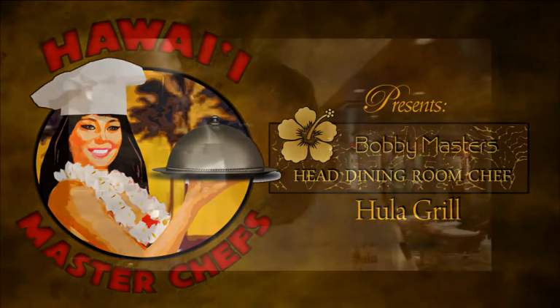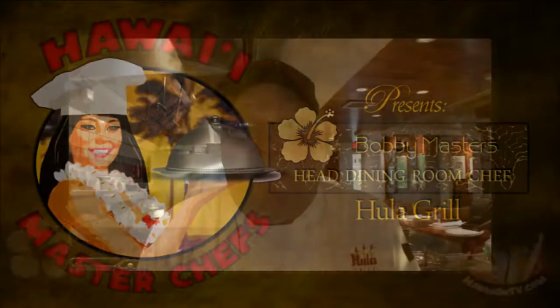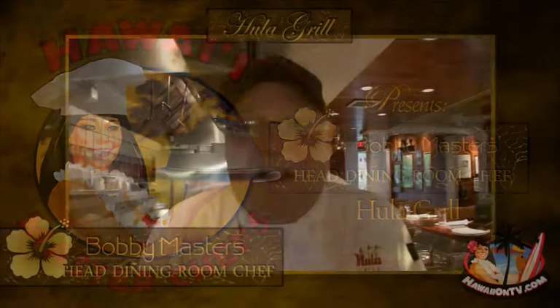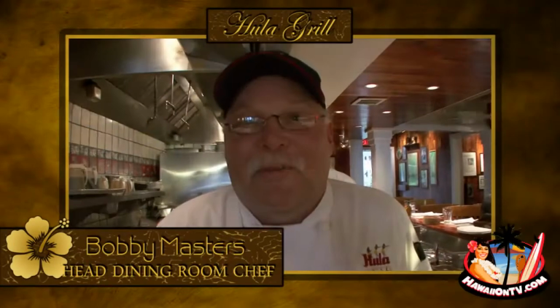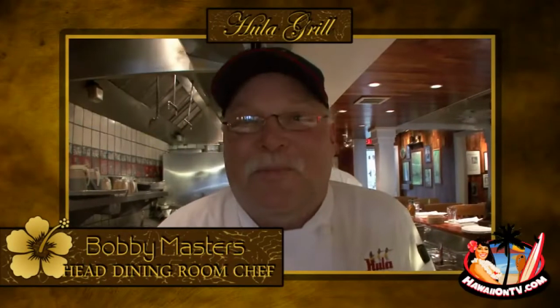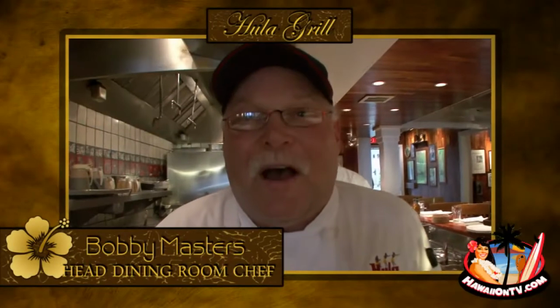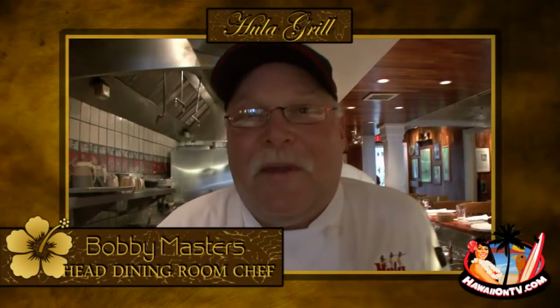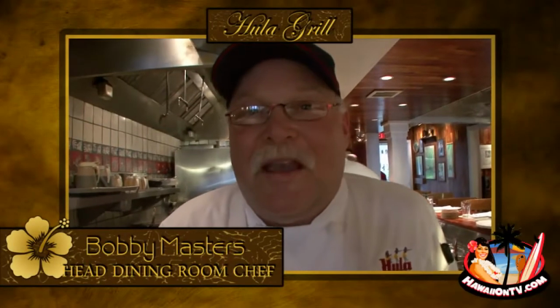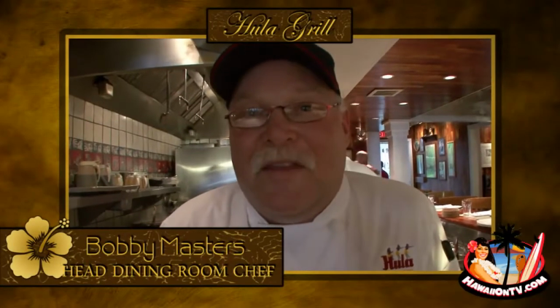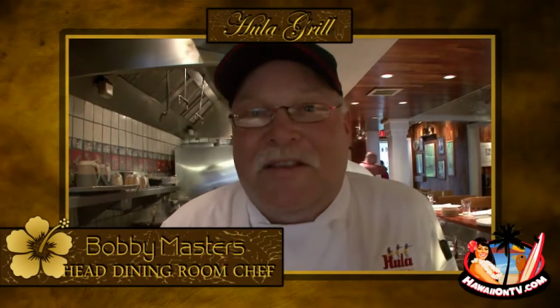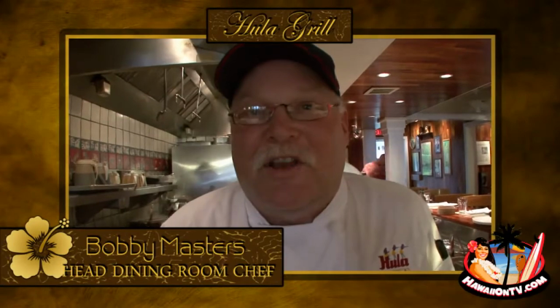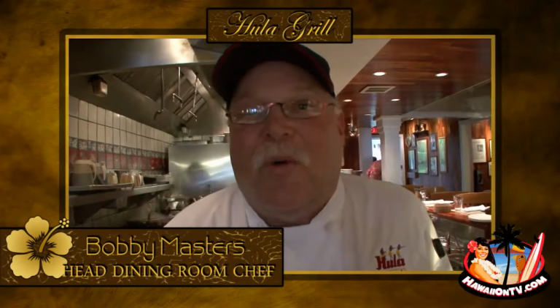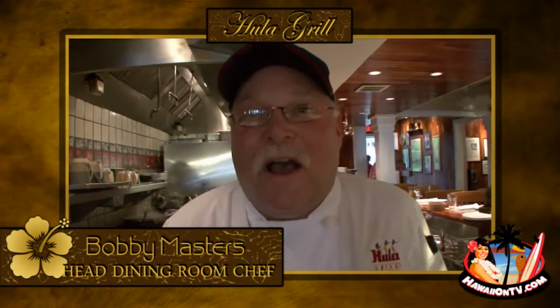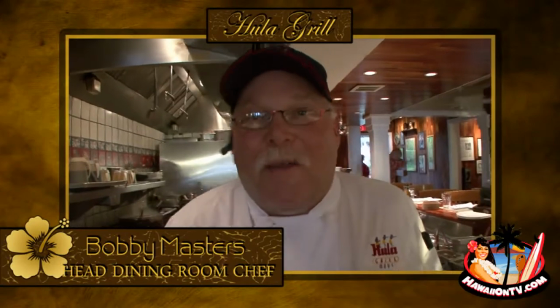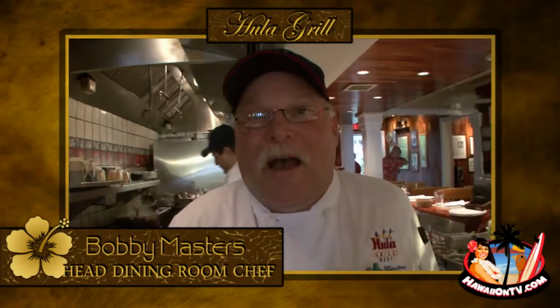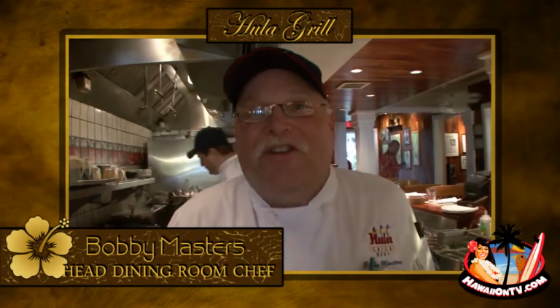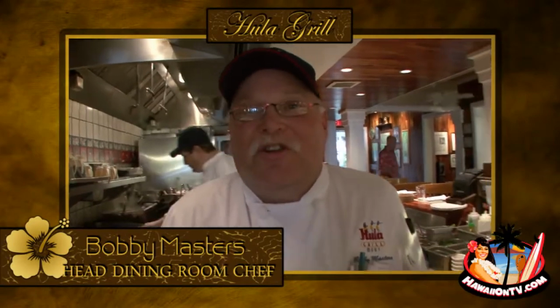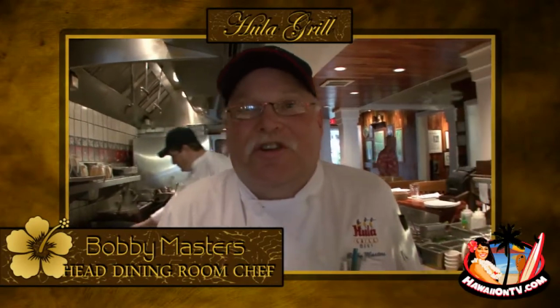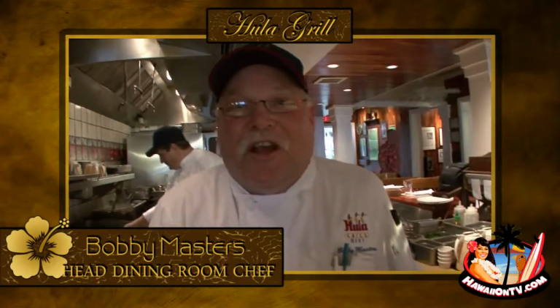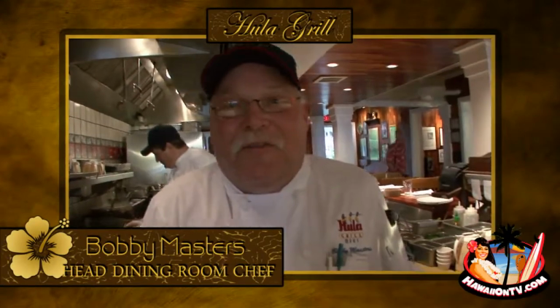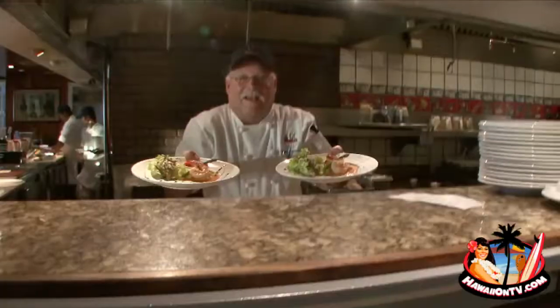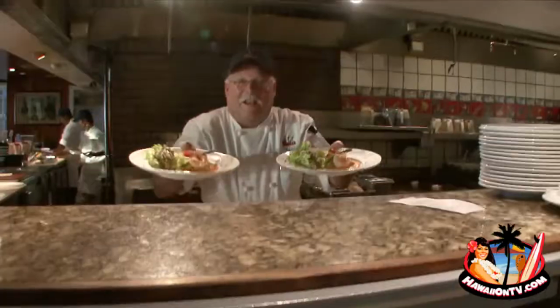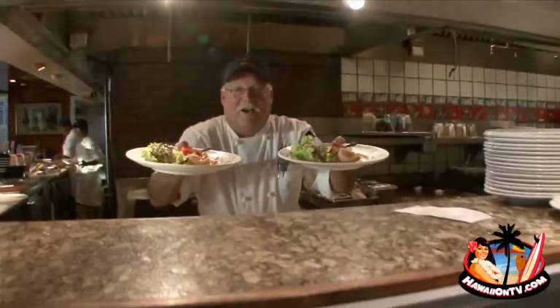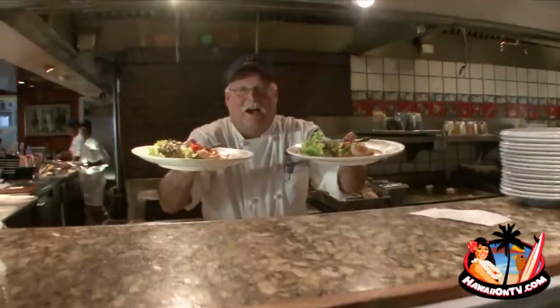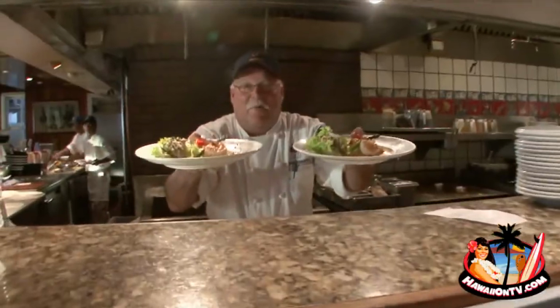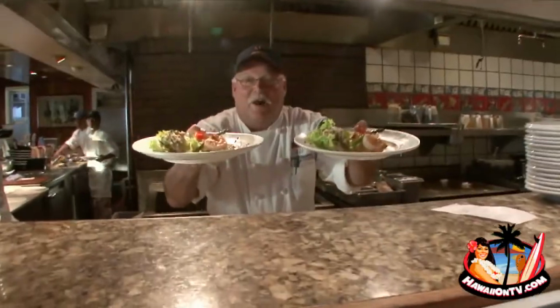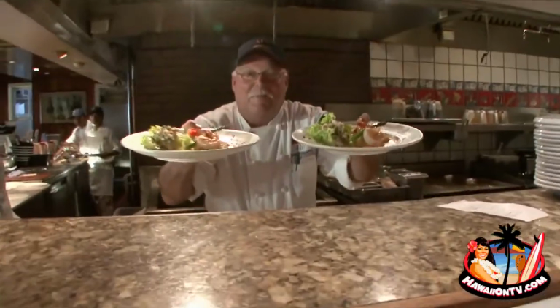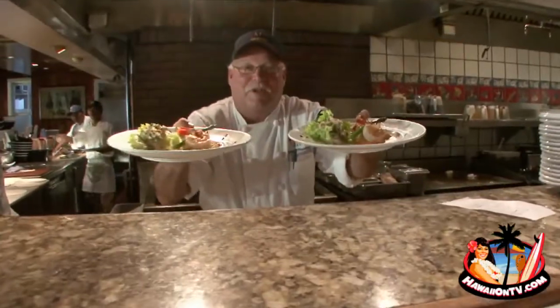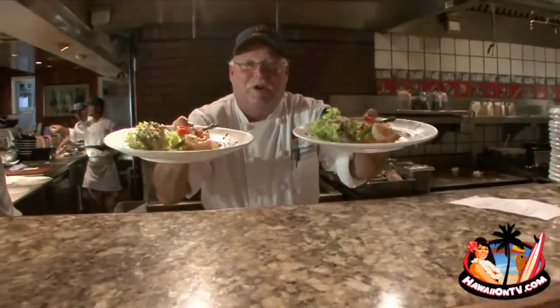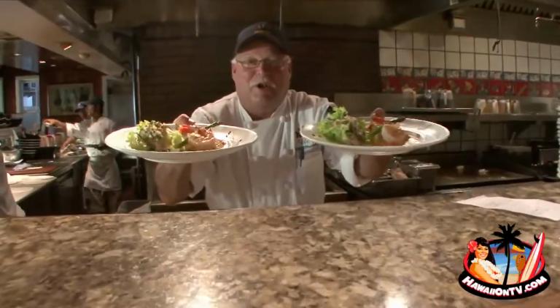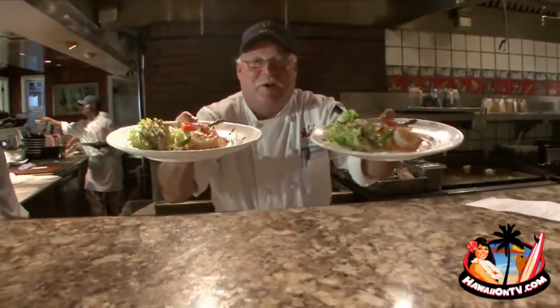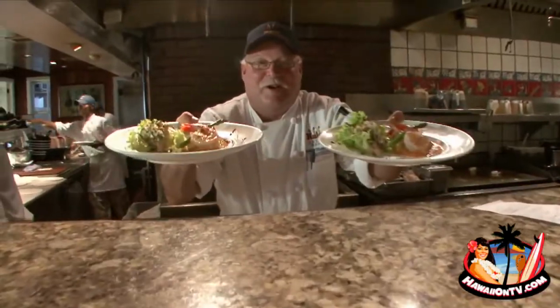My name is Bobby and this is Hawaii Master Chef. Aloha, welcome to the Hula Grill.